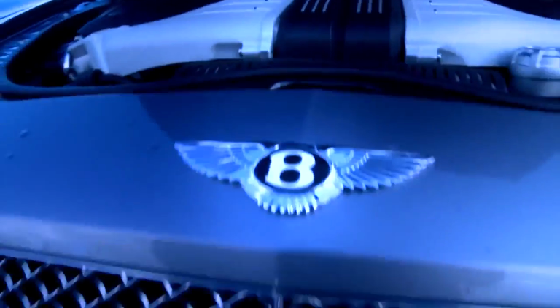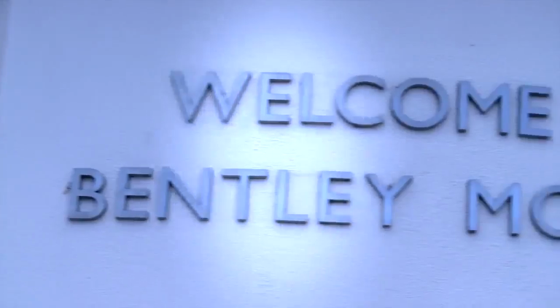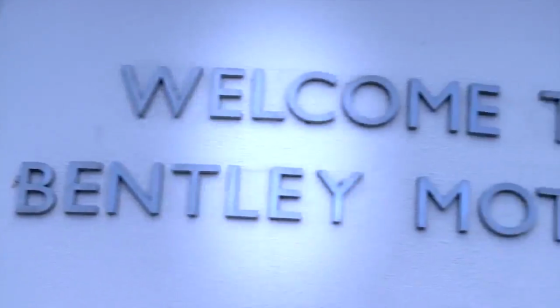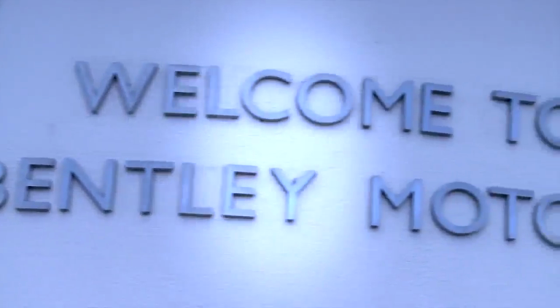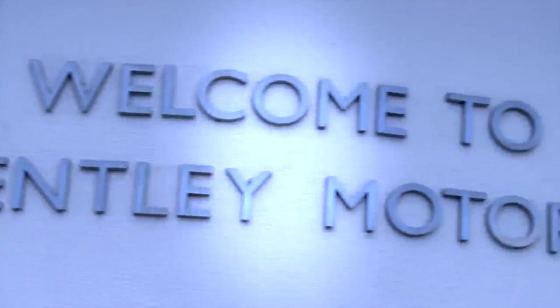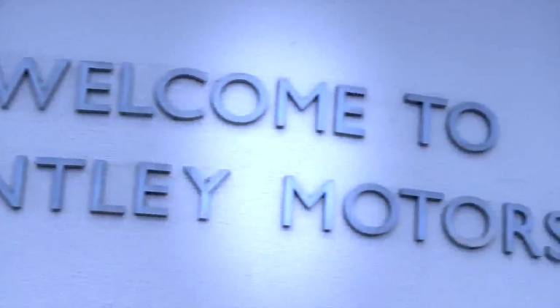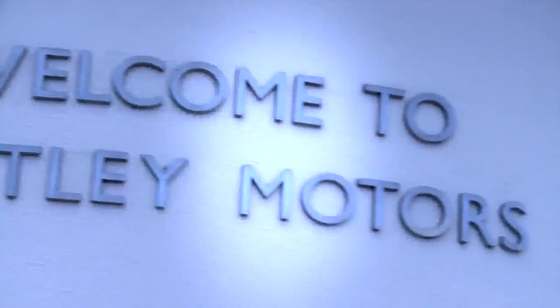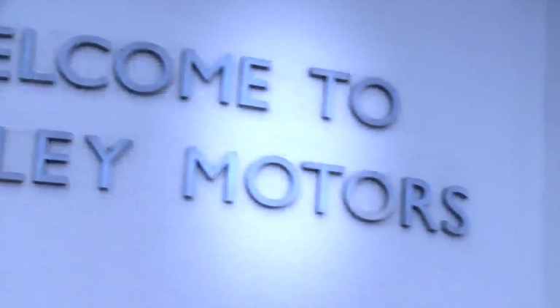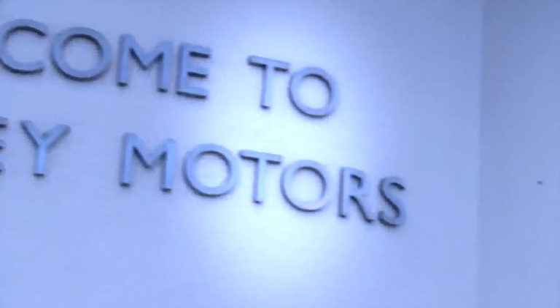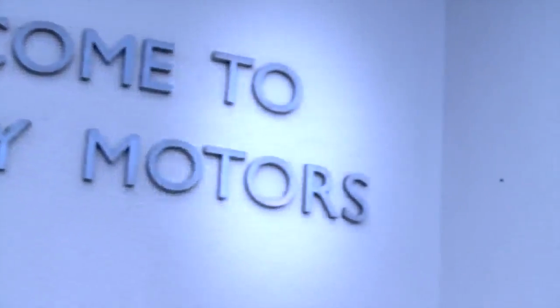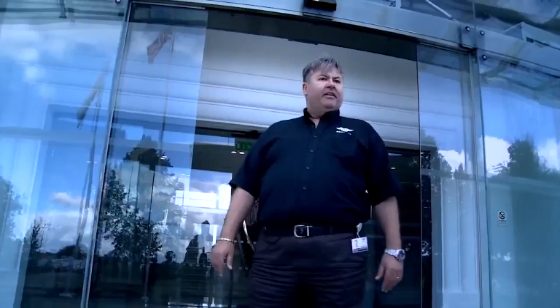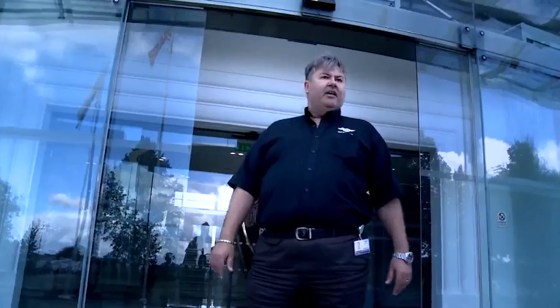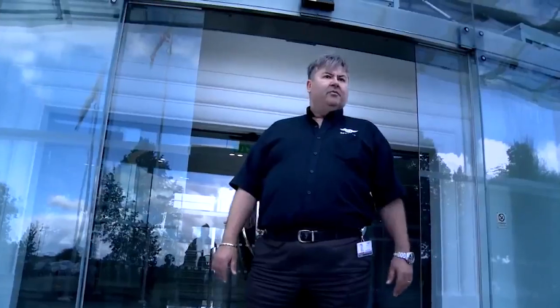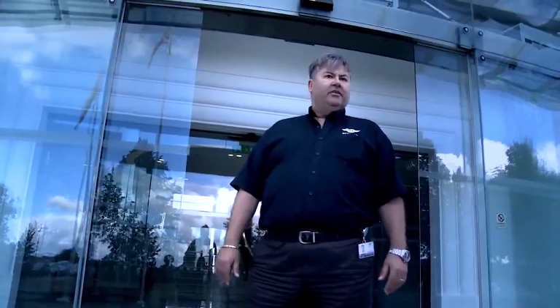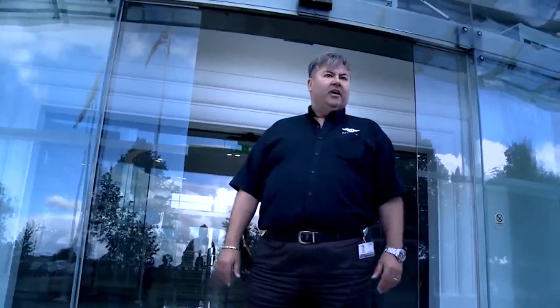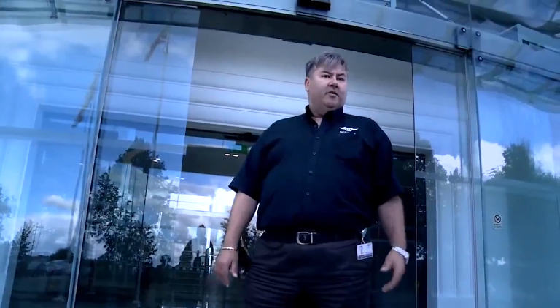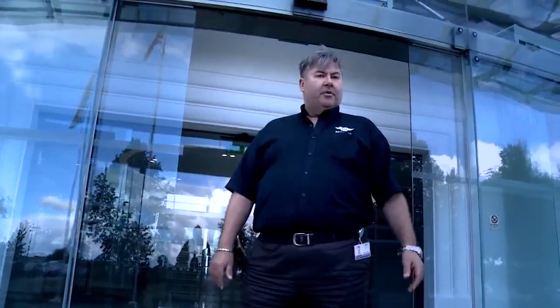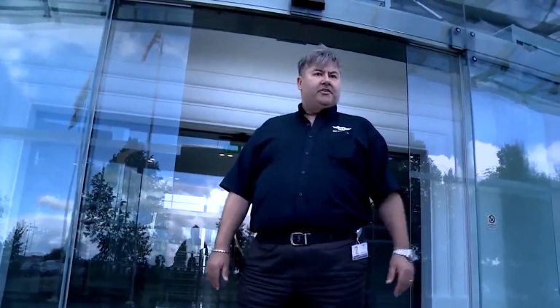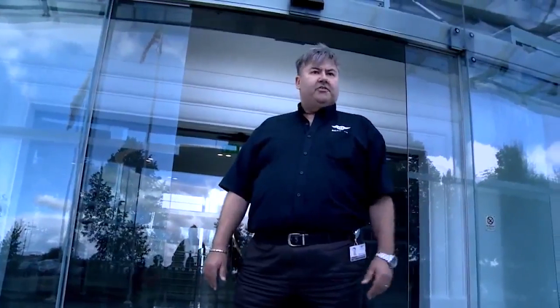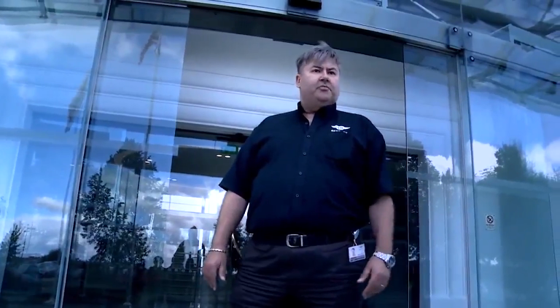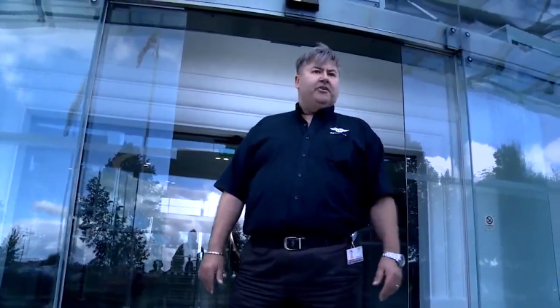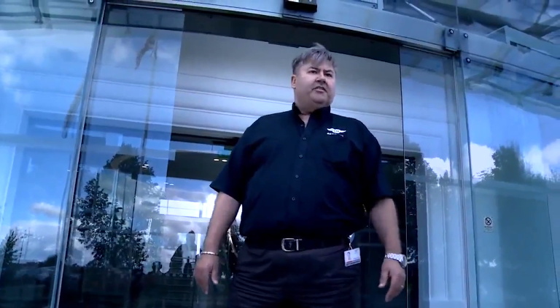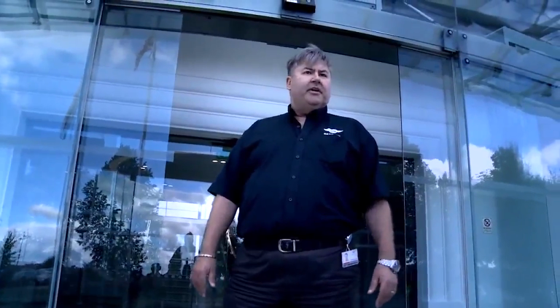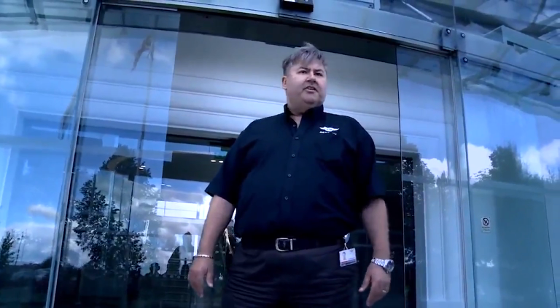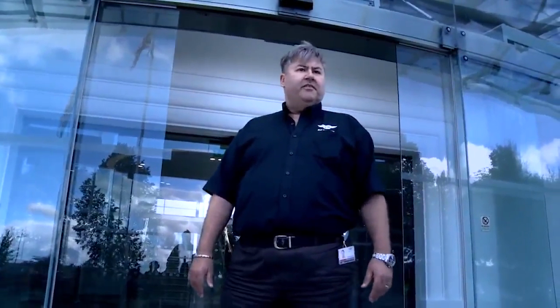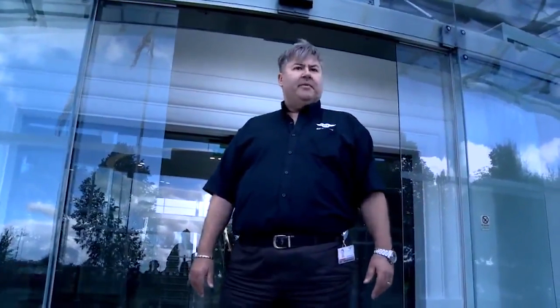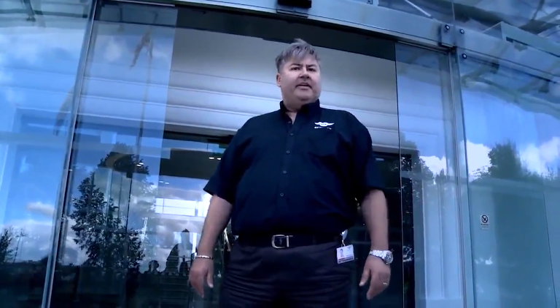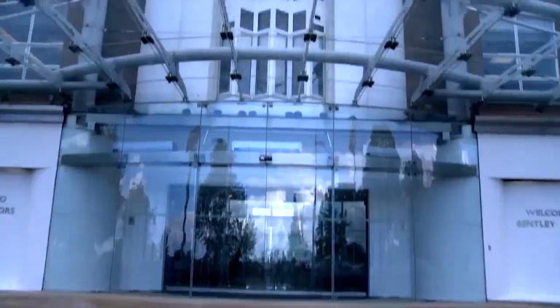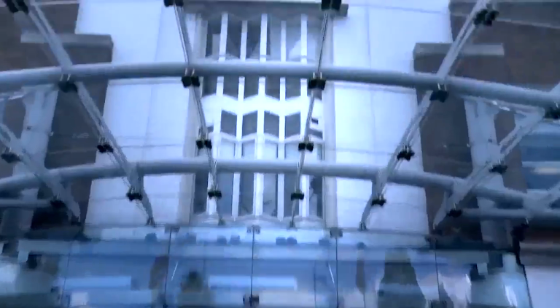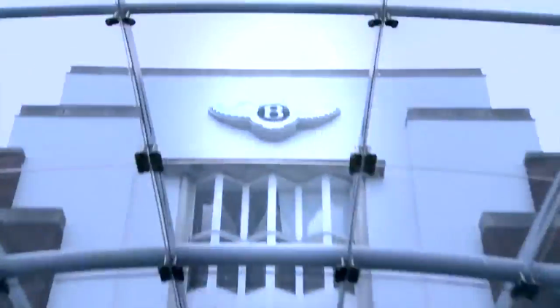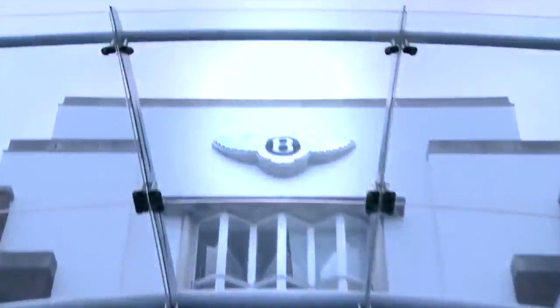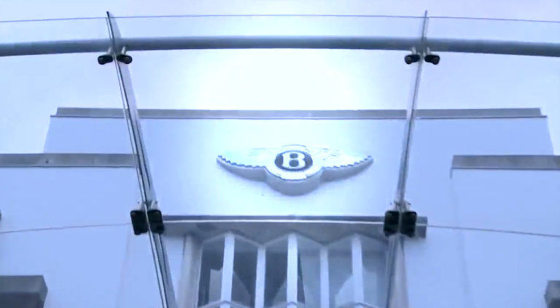Welcome to Bentley Motors. I'm David Hayward, Operations and Projects Manager for the Bentley Design Studio.